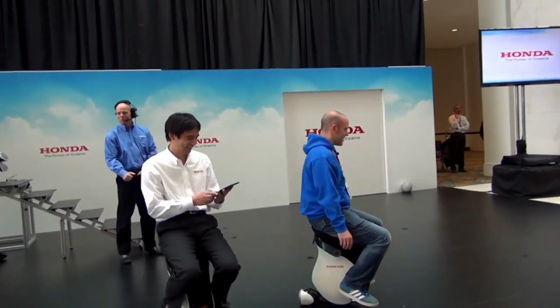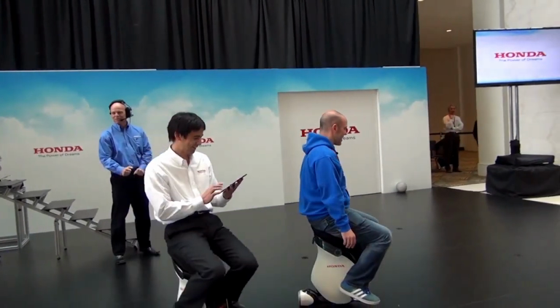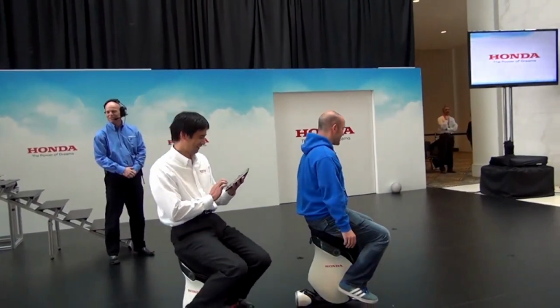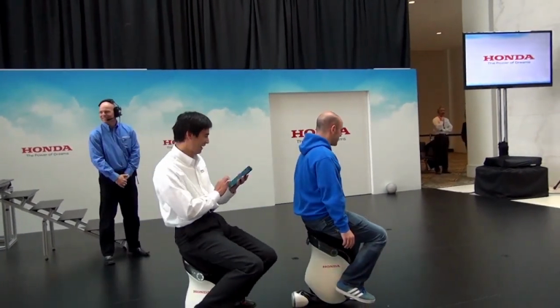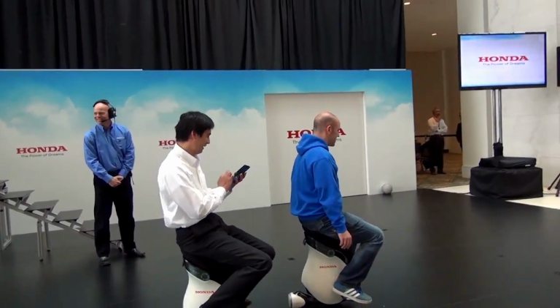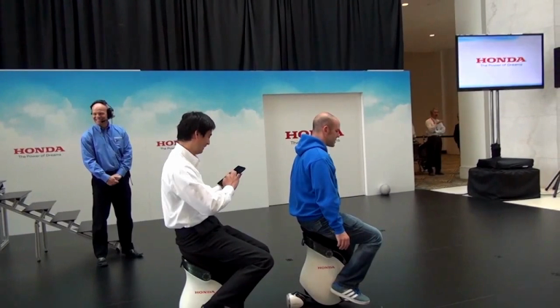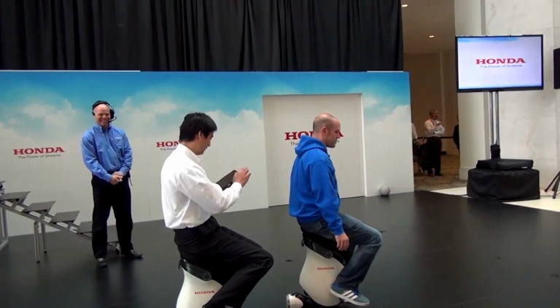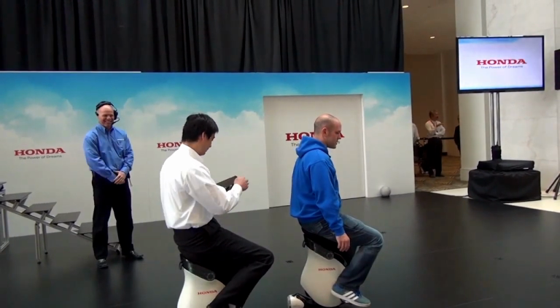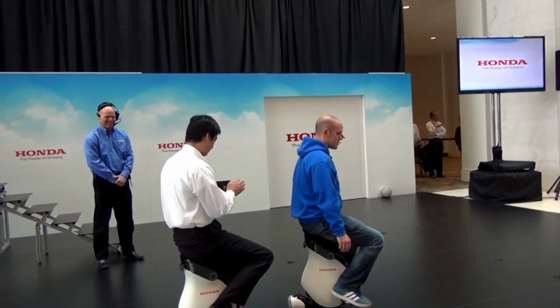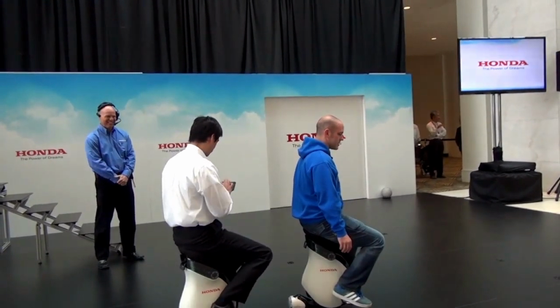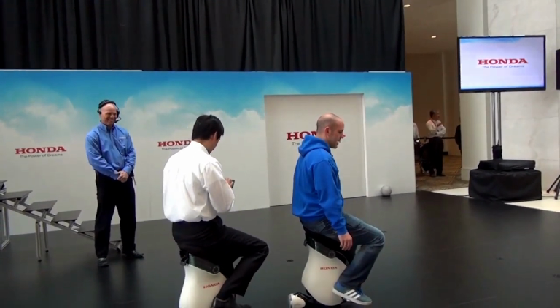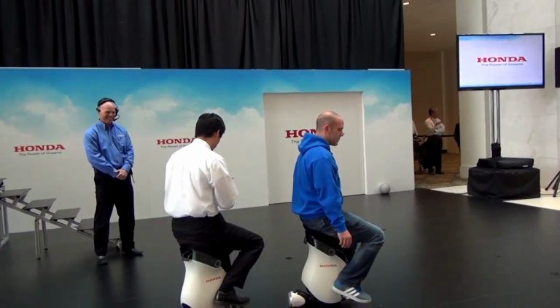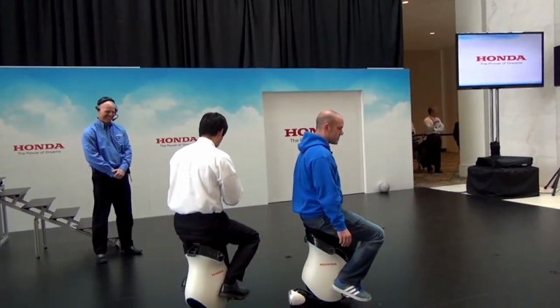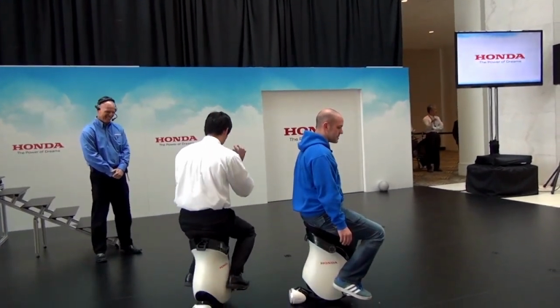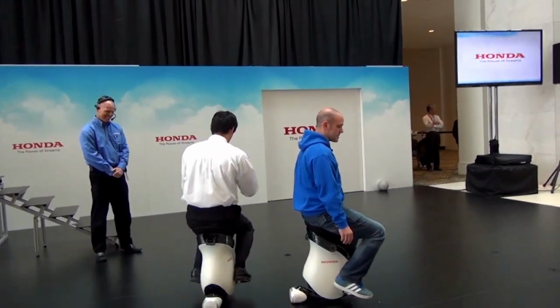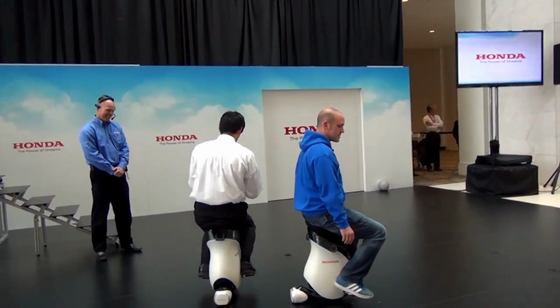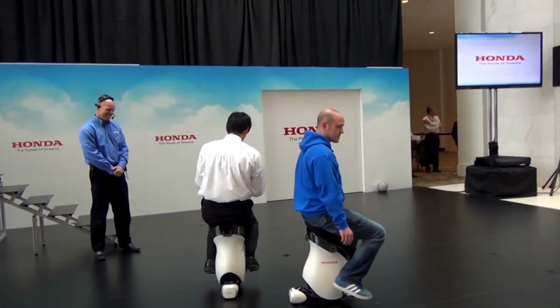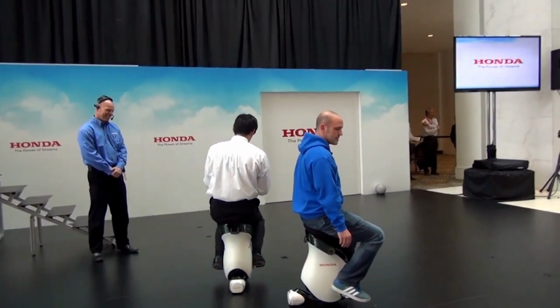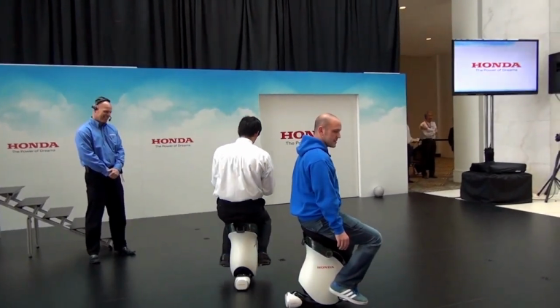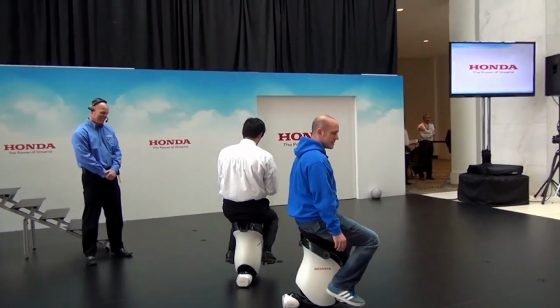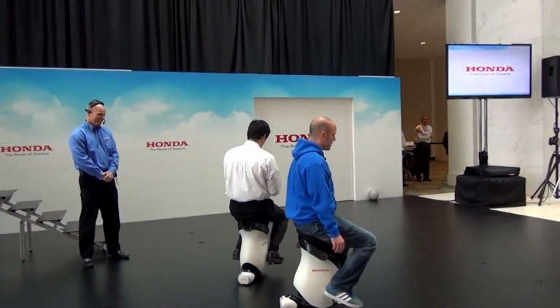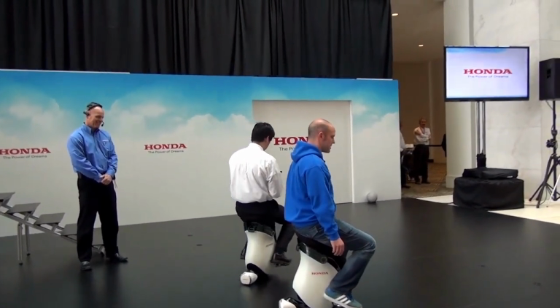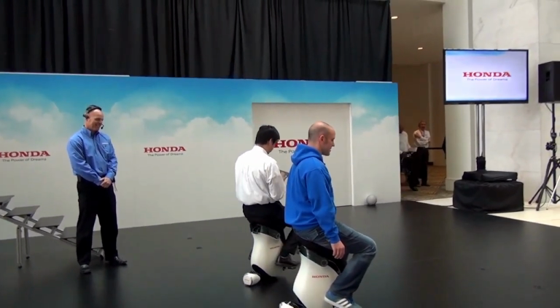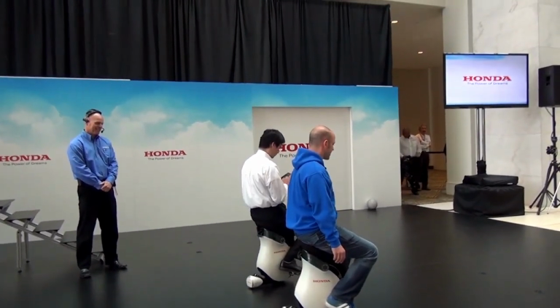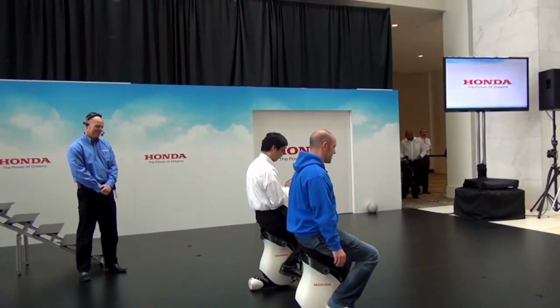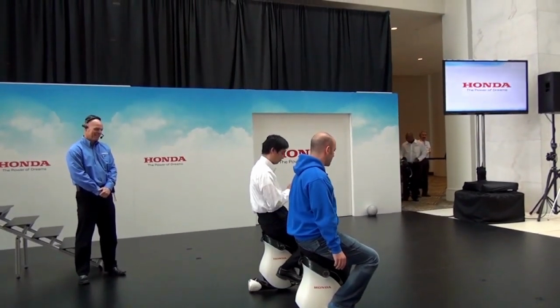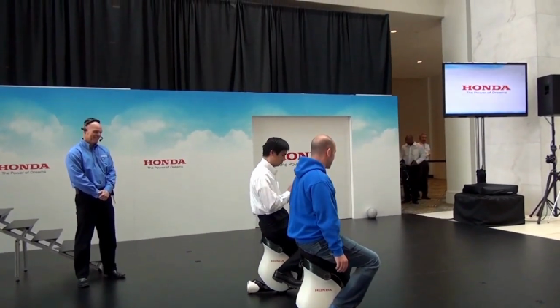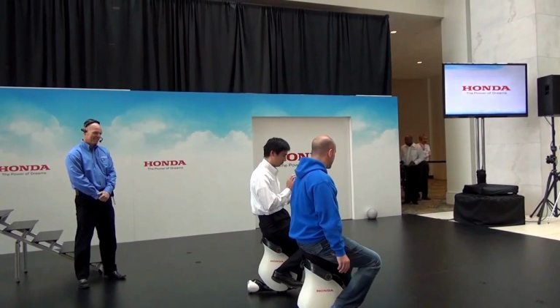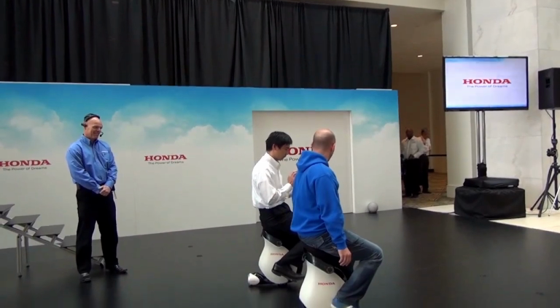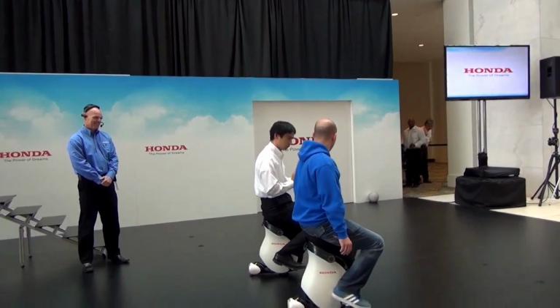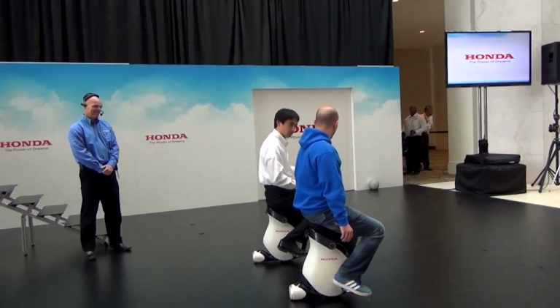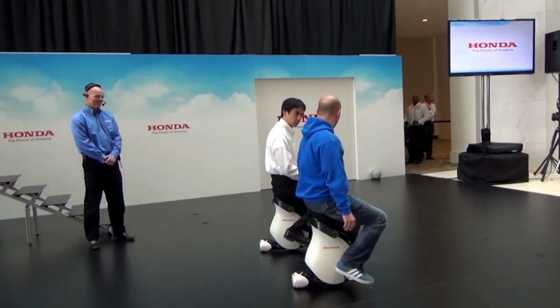And to stop, you just literally stop and it just sits. It's amazing — it's truly incredible.